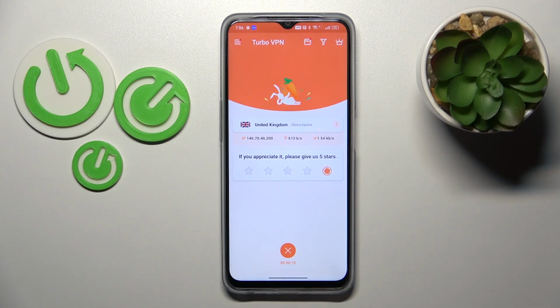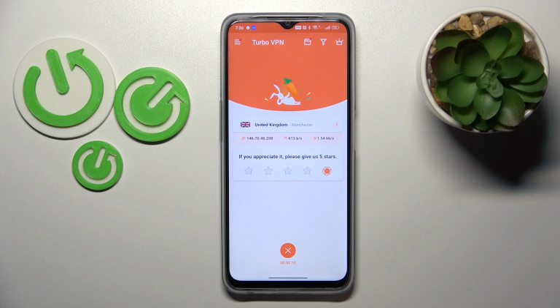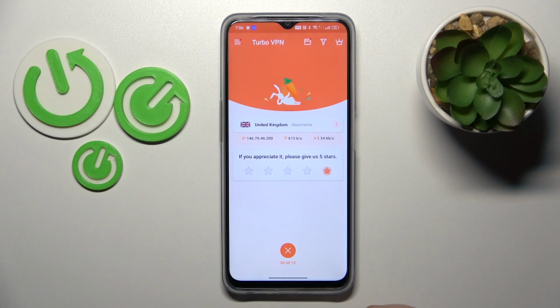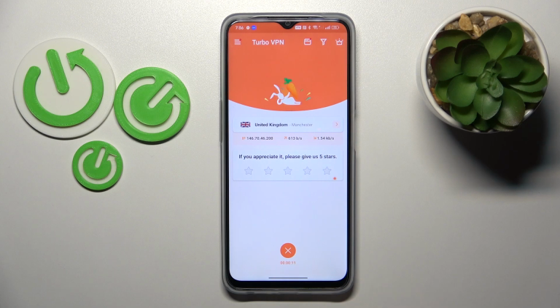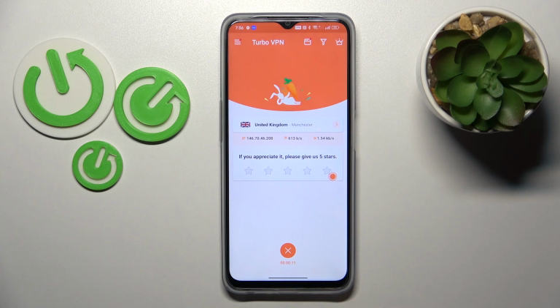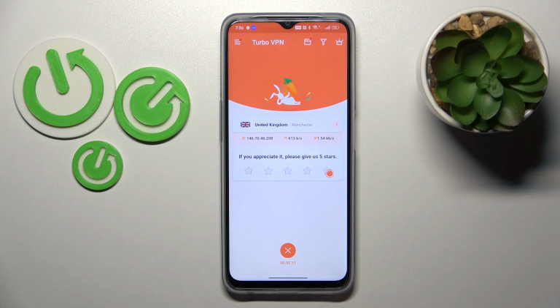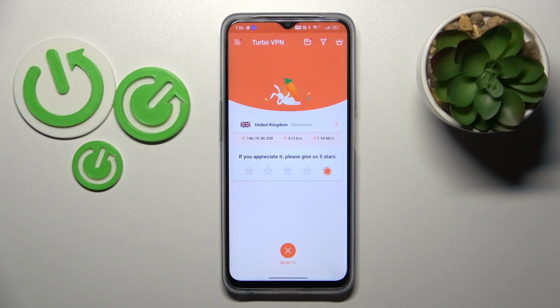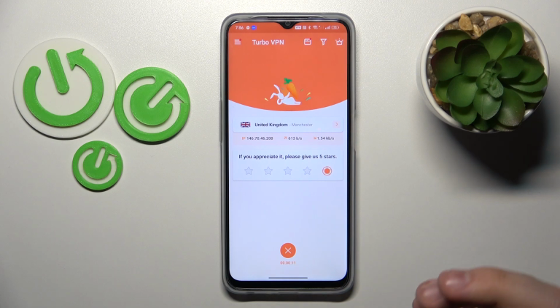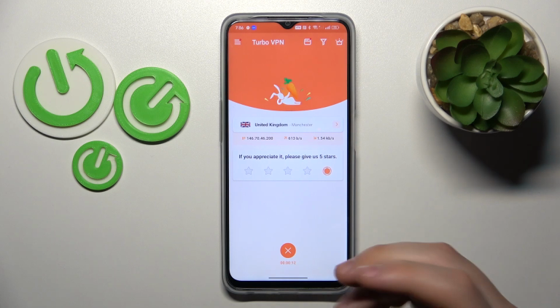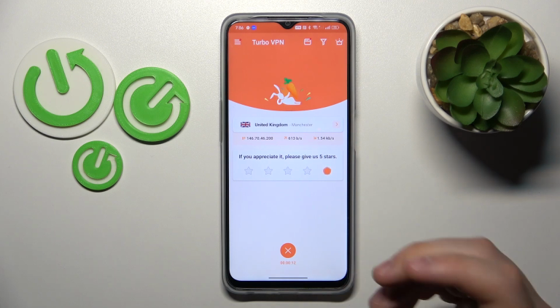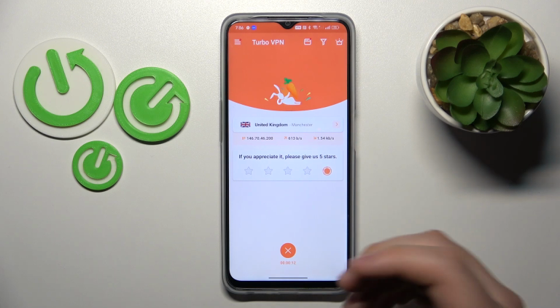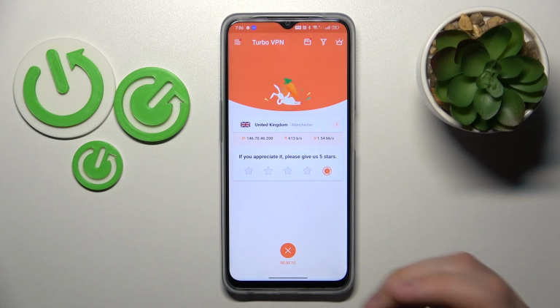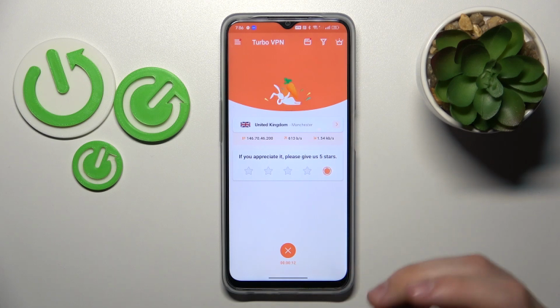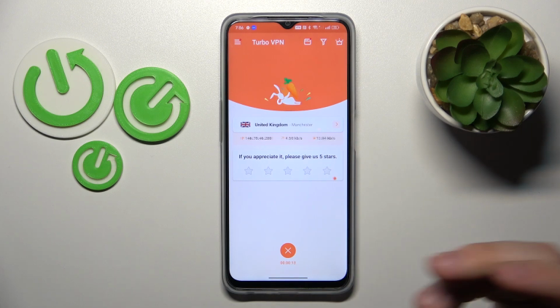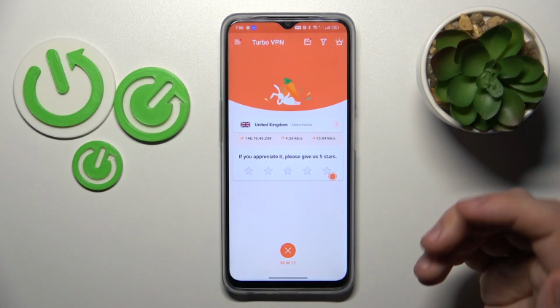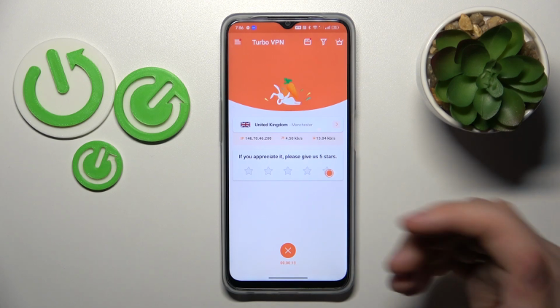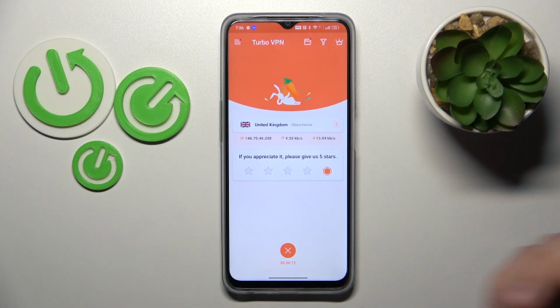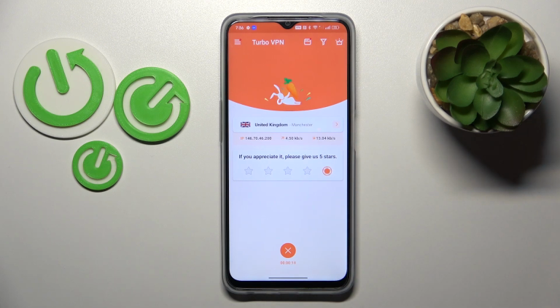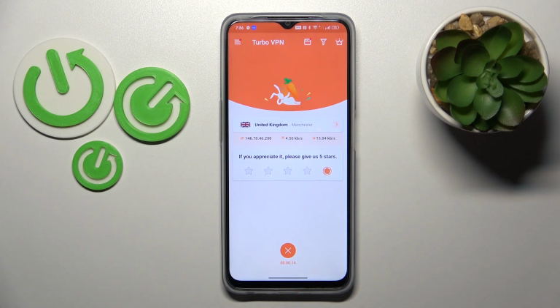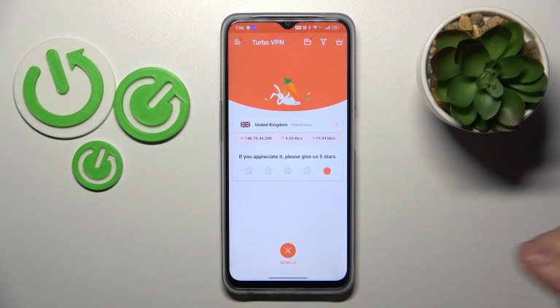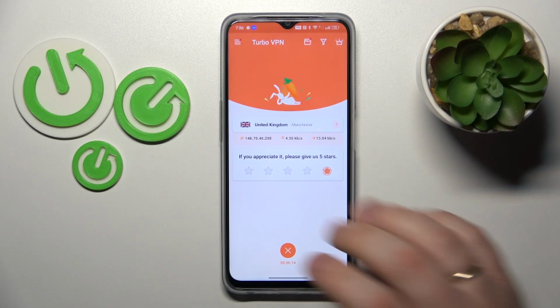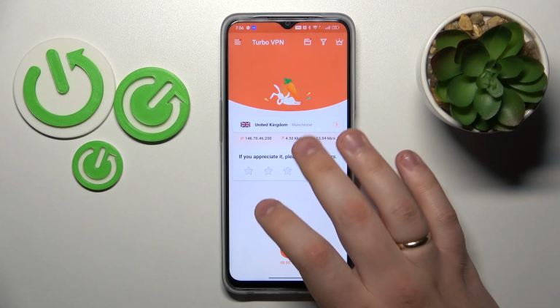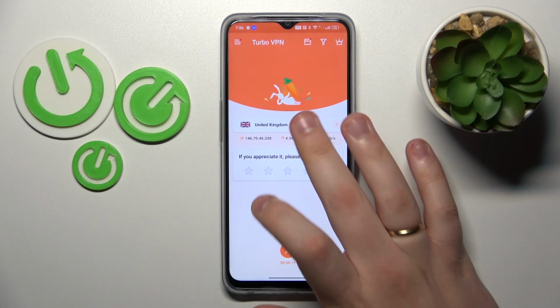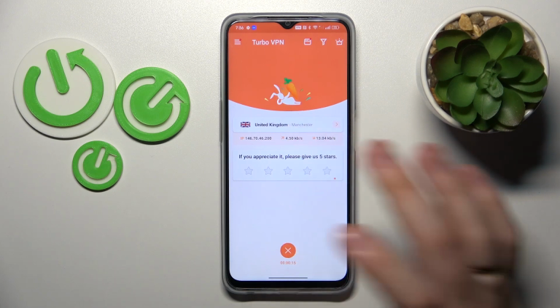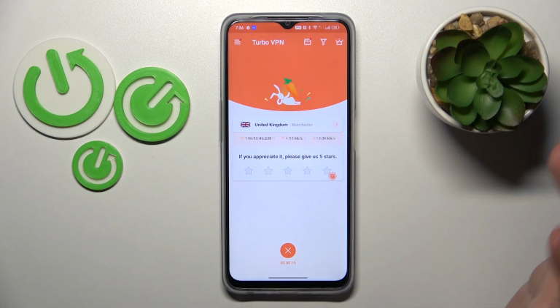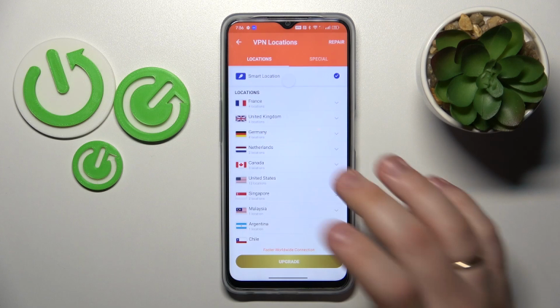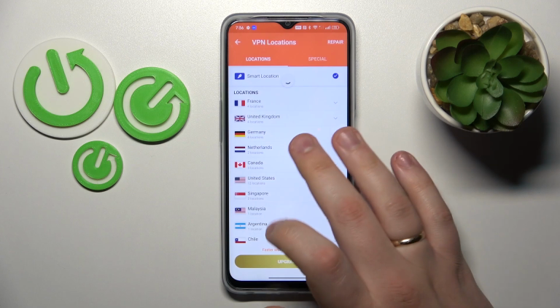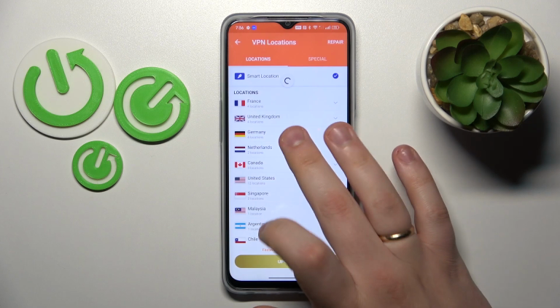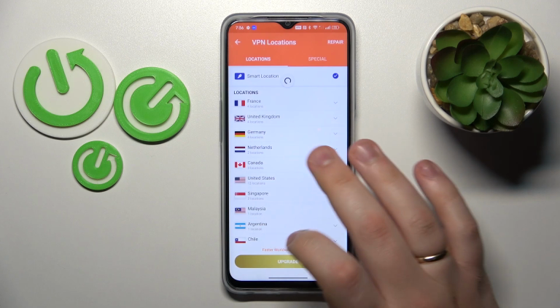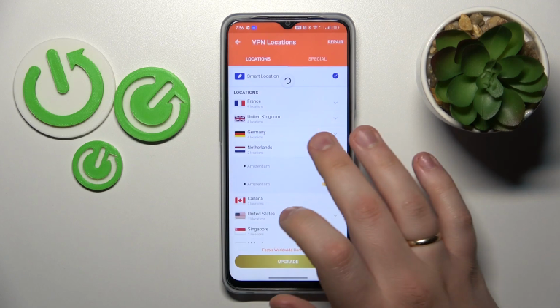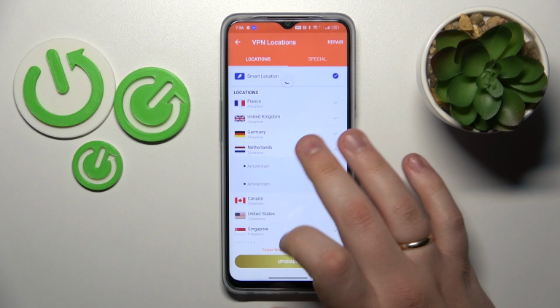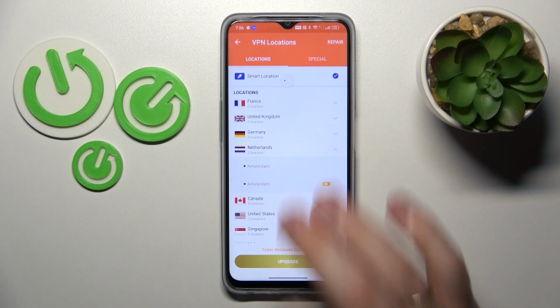While at it, you can change the server, country, or even the city that you are currently connected to, like that.